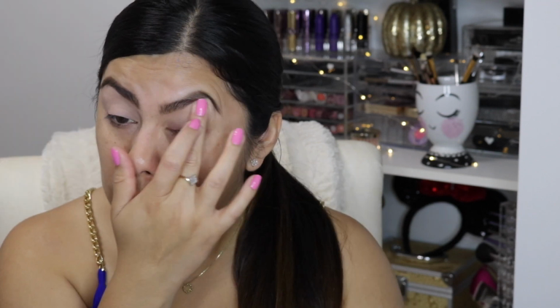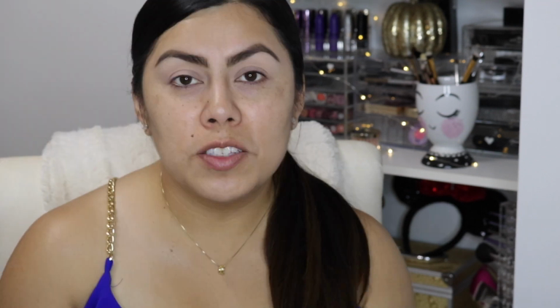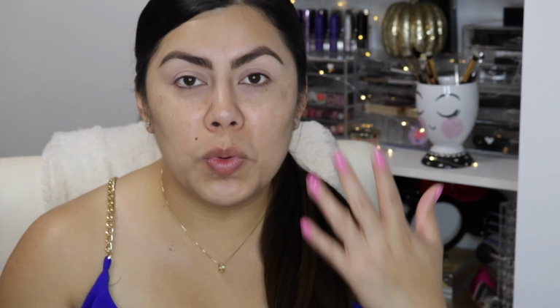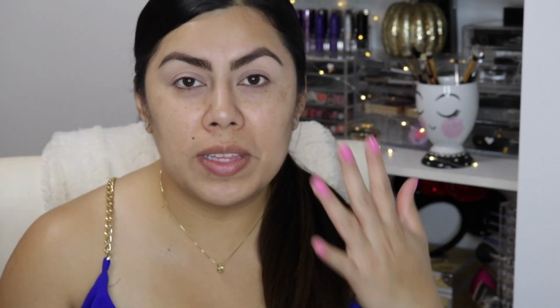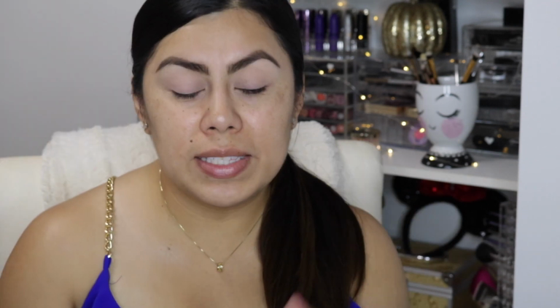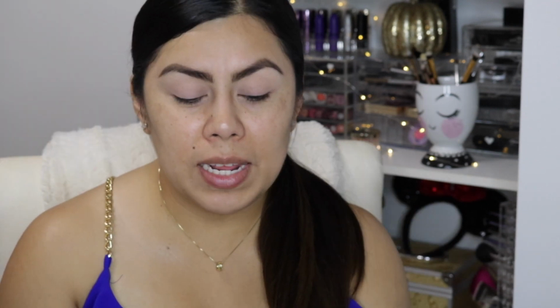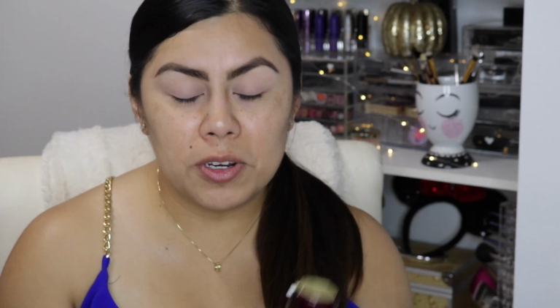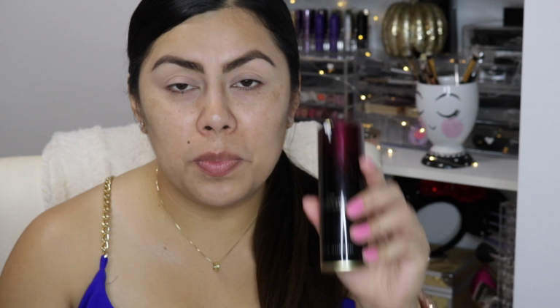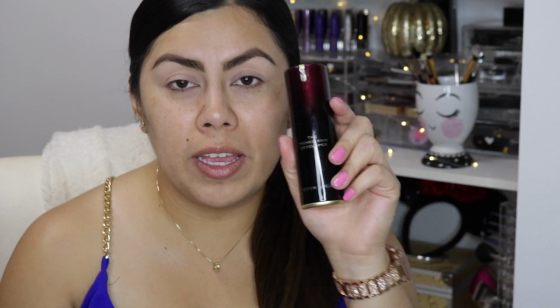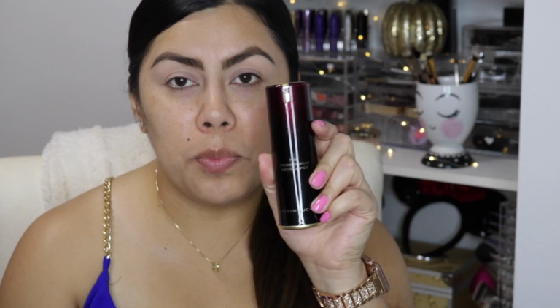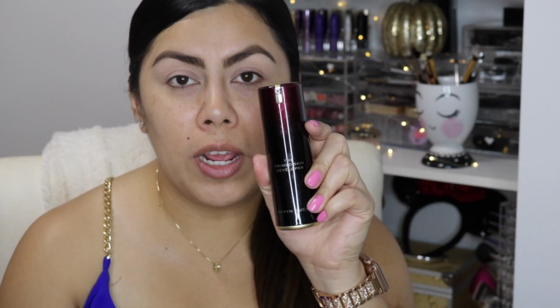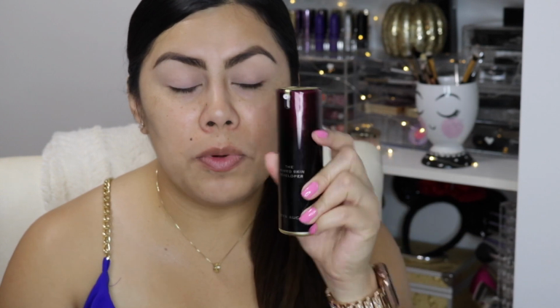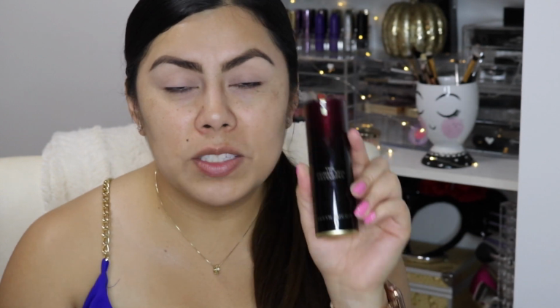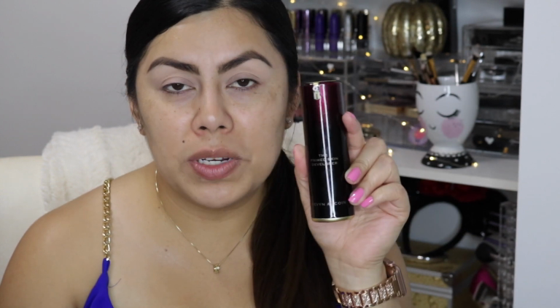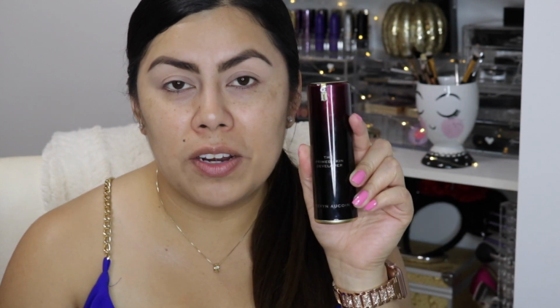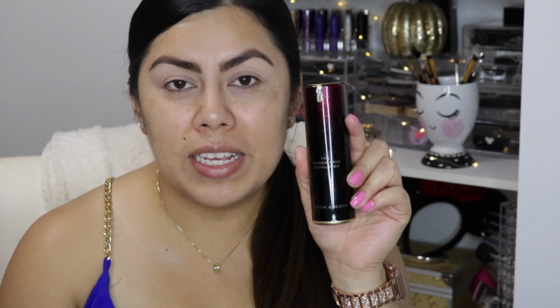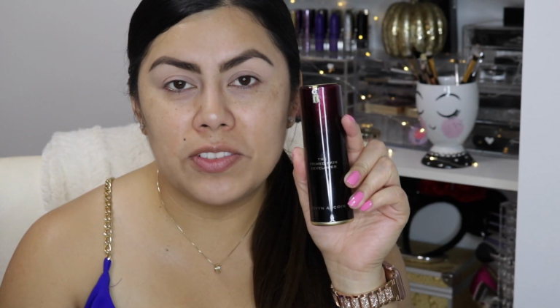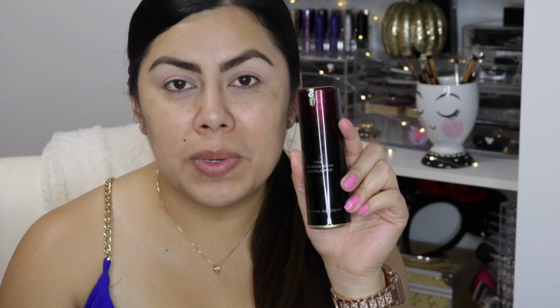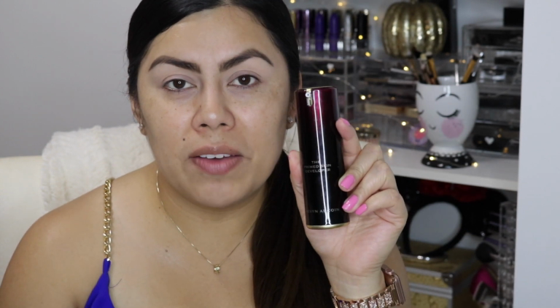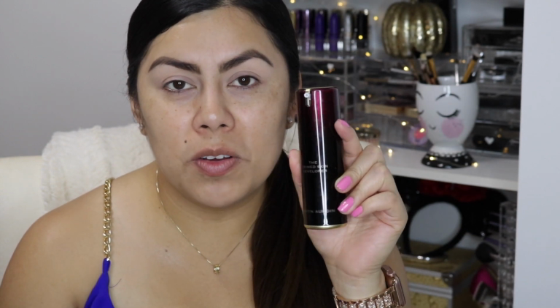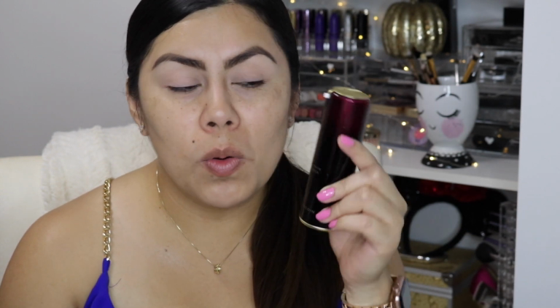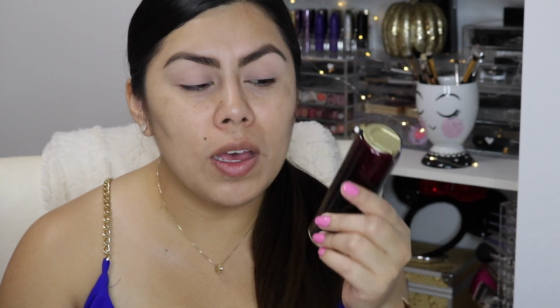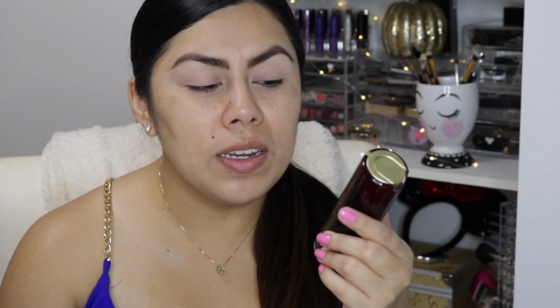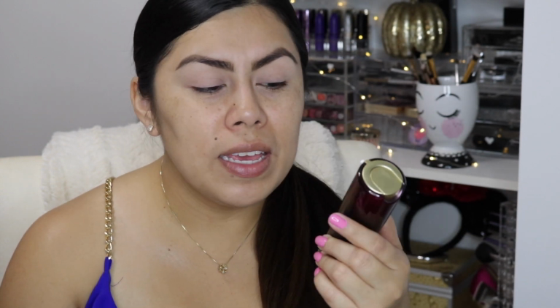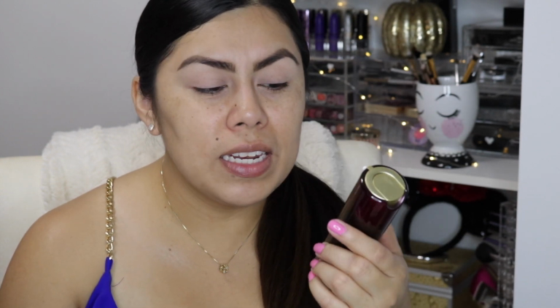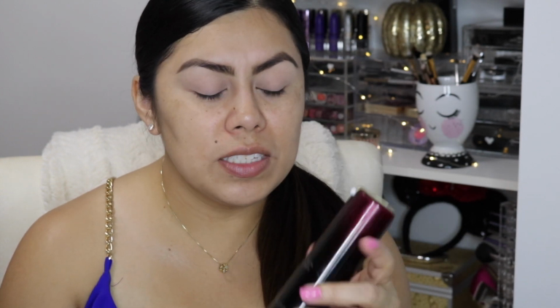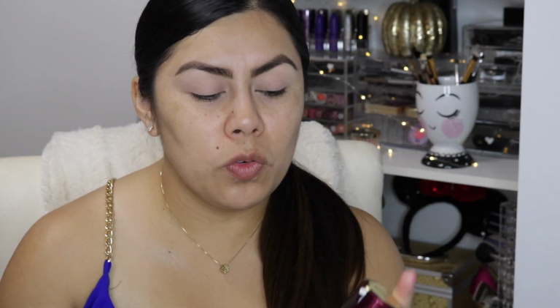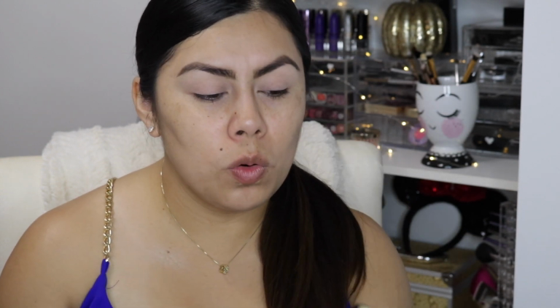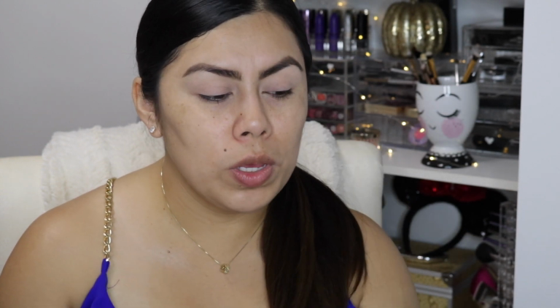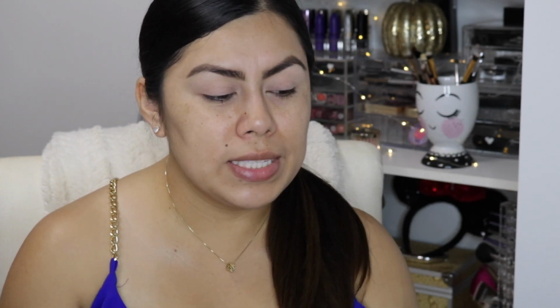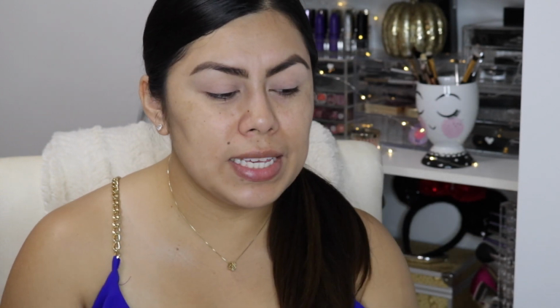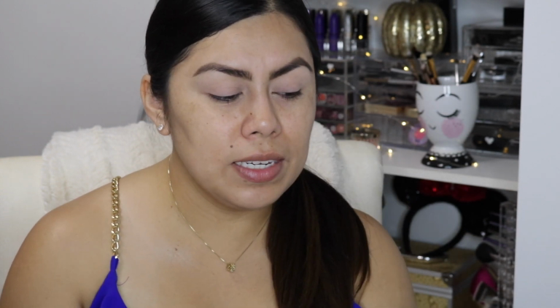While that's setting, I'm going to apply a face primer. This one here is from Kevyn Aucoin and it is for oily skin.